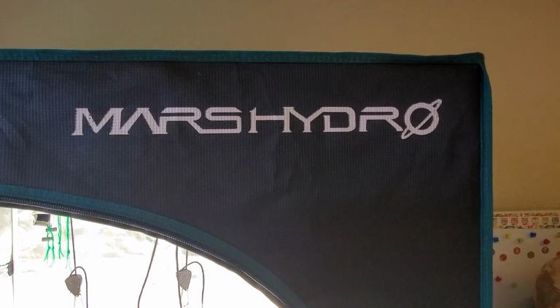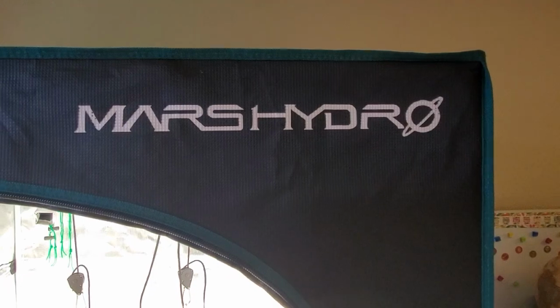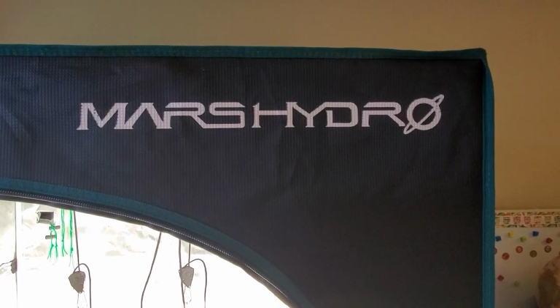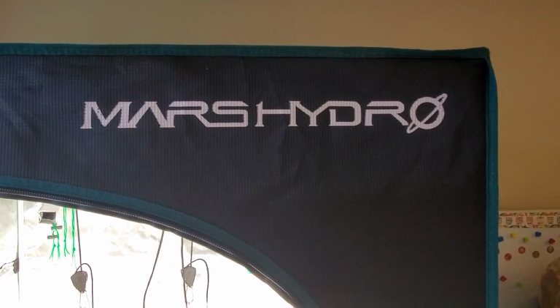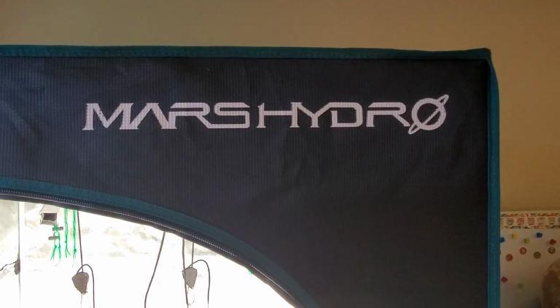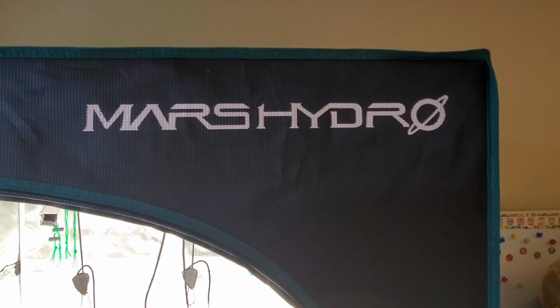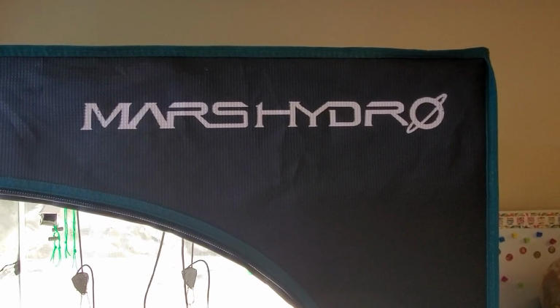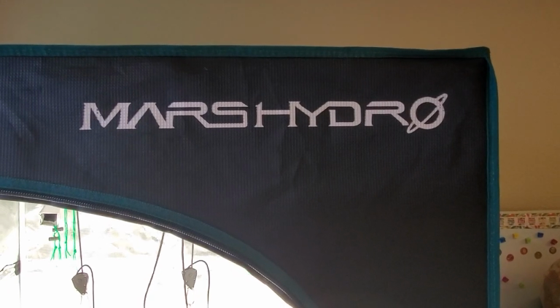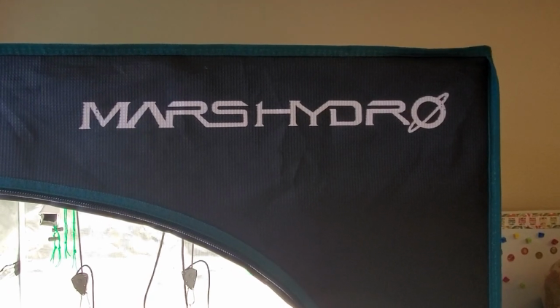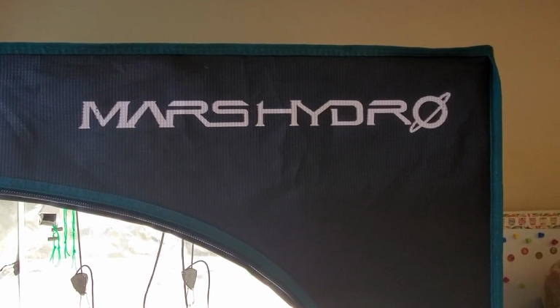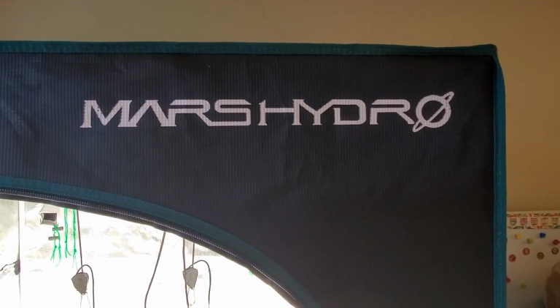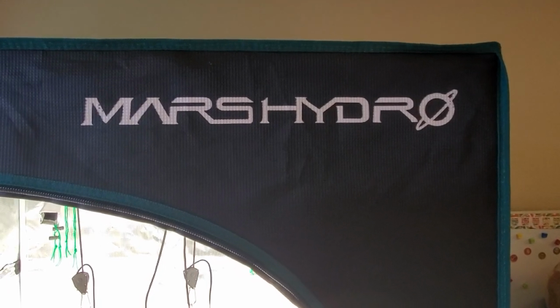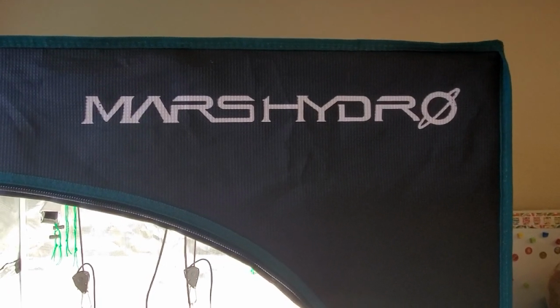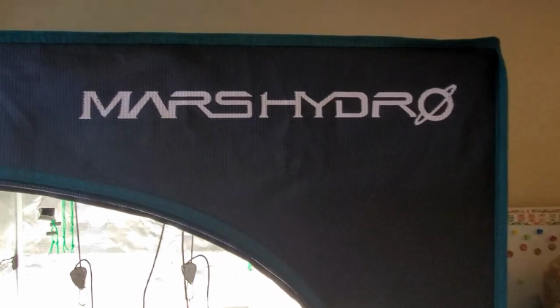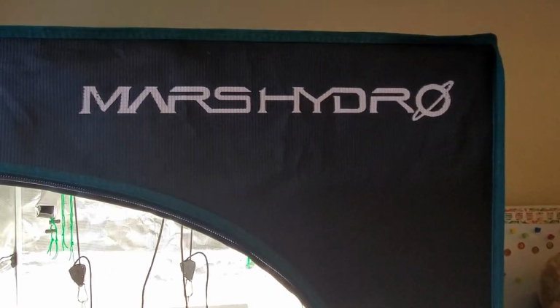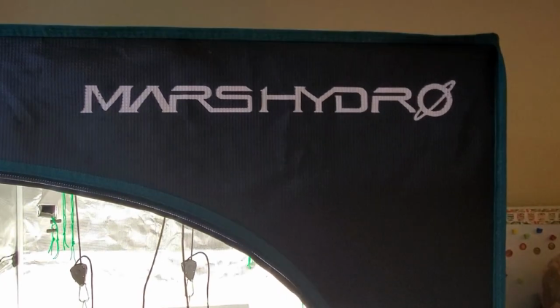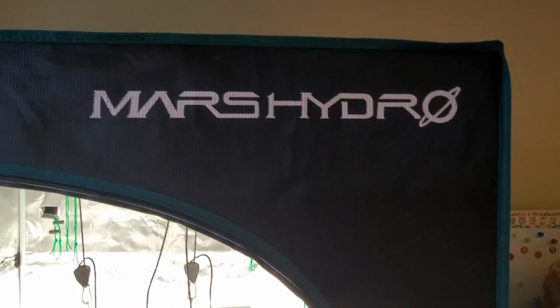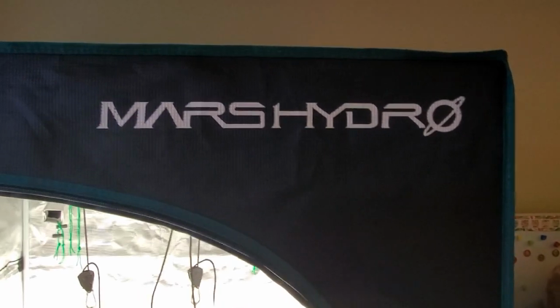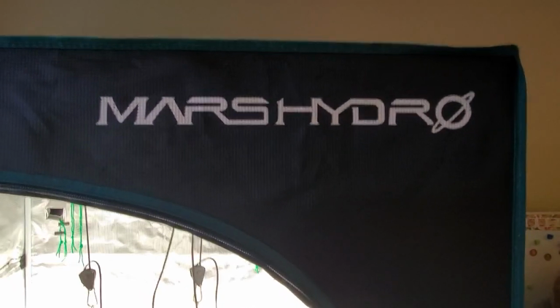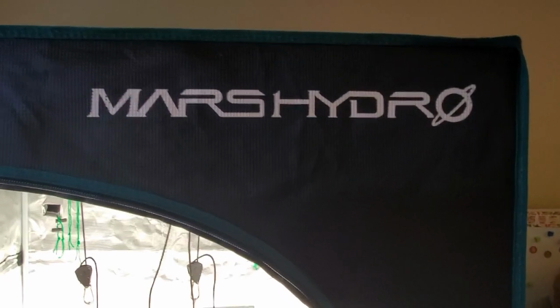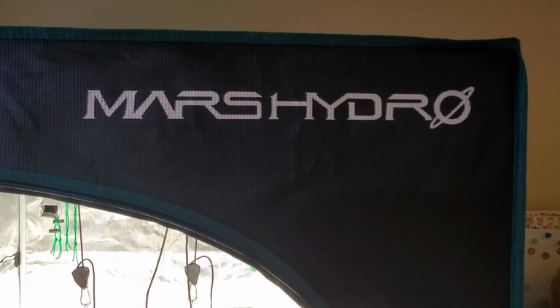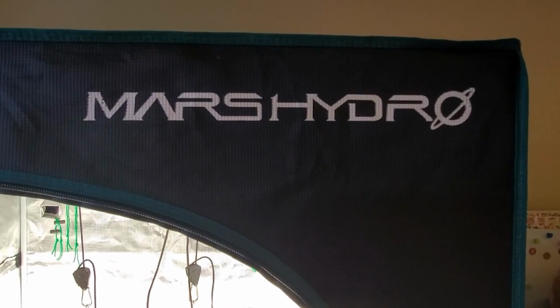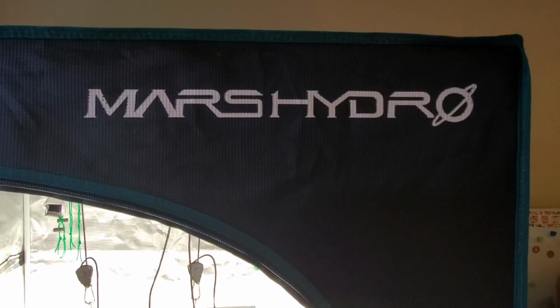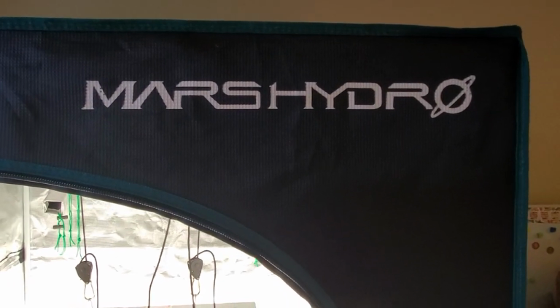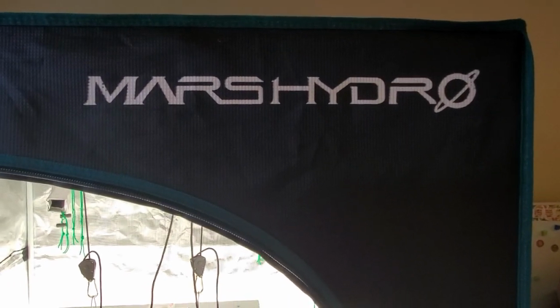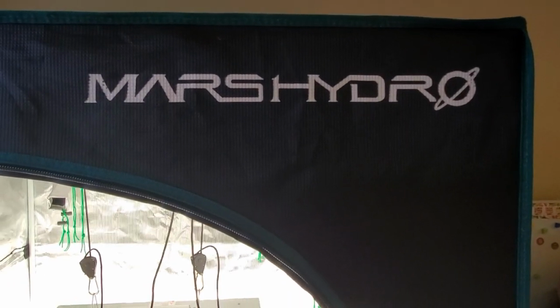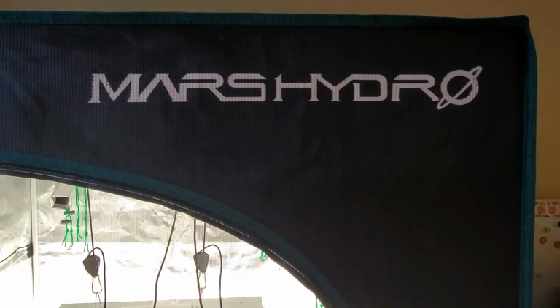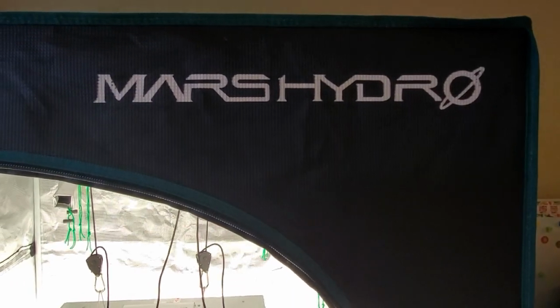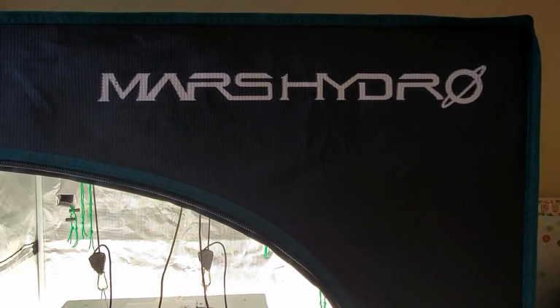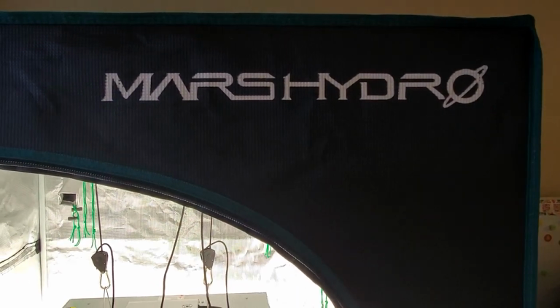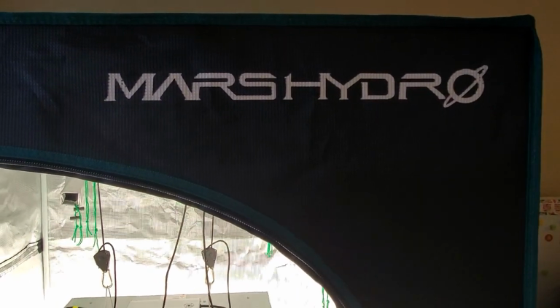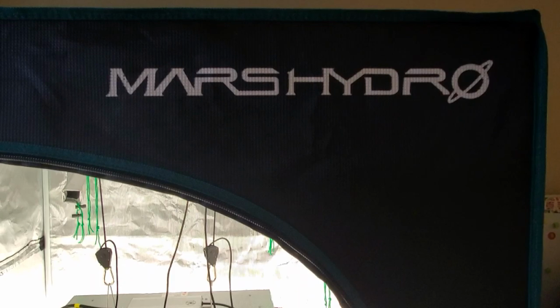What is up guys? Just doing another check-in here on our 3x3 grow with our Mirage clones.